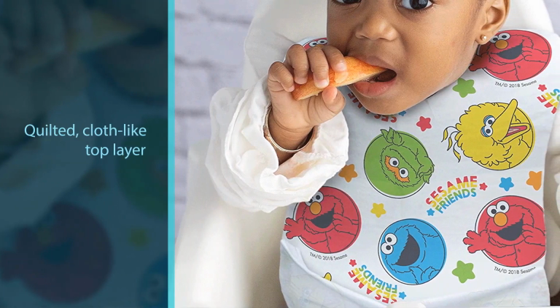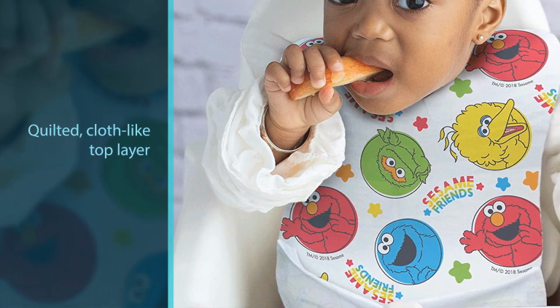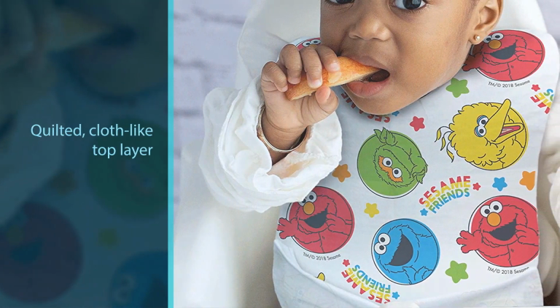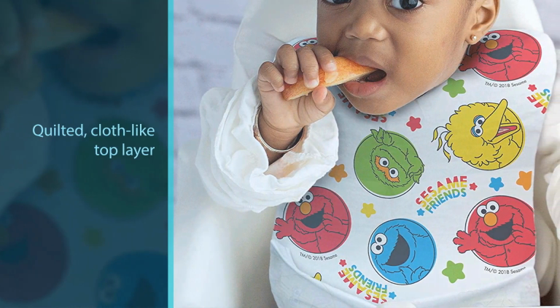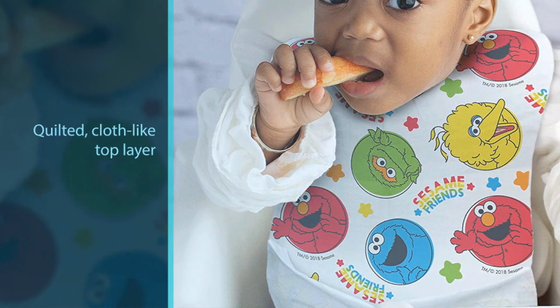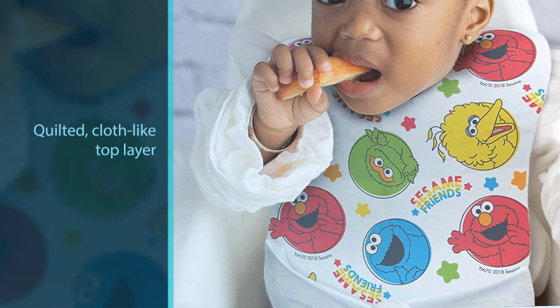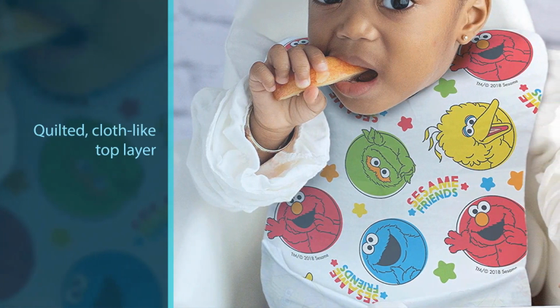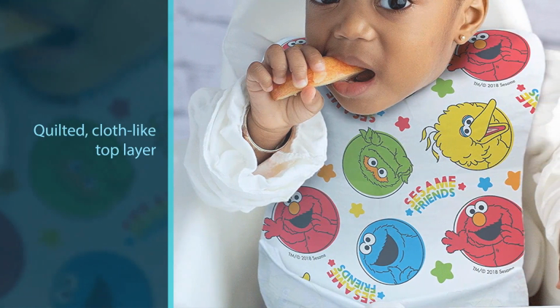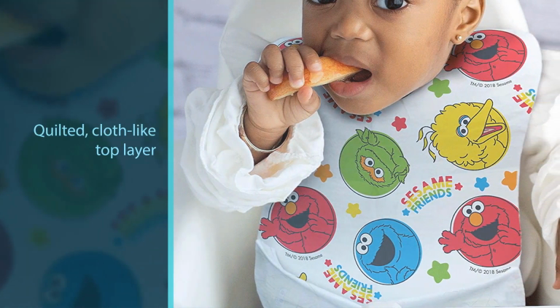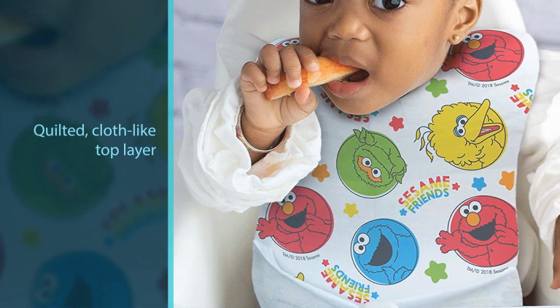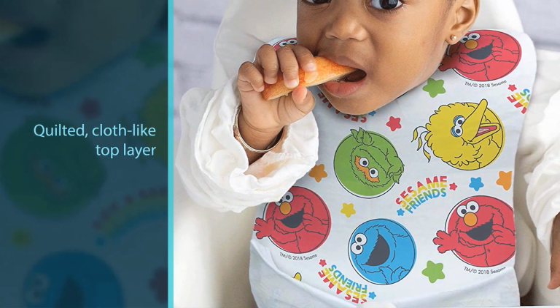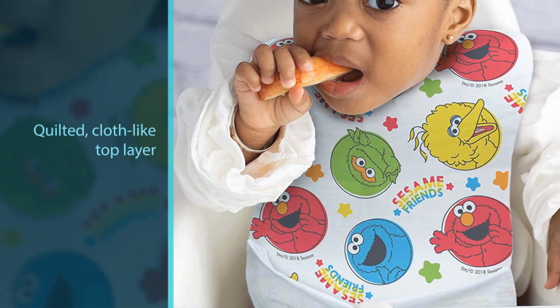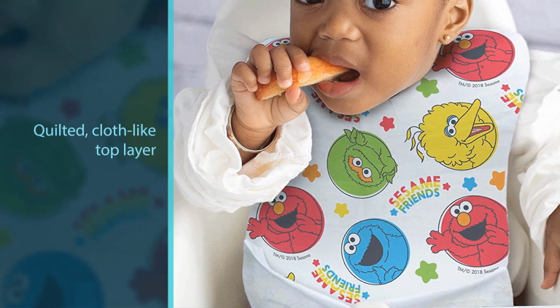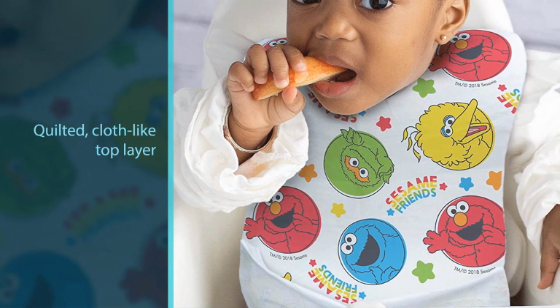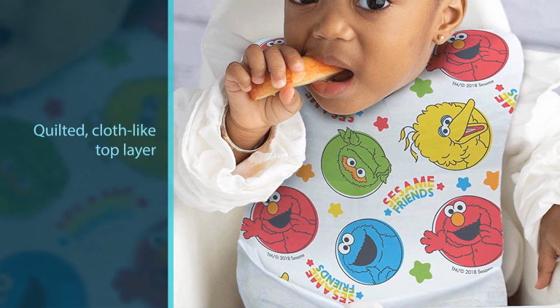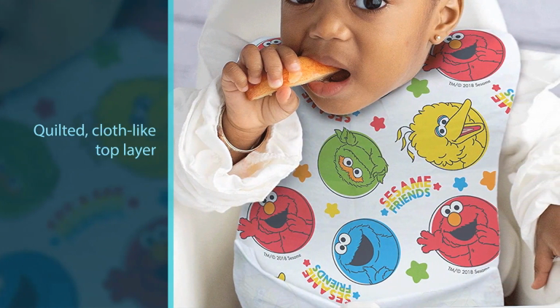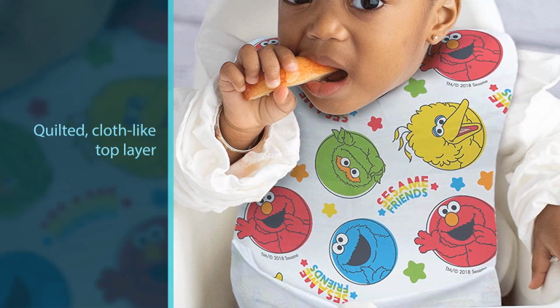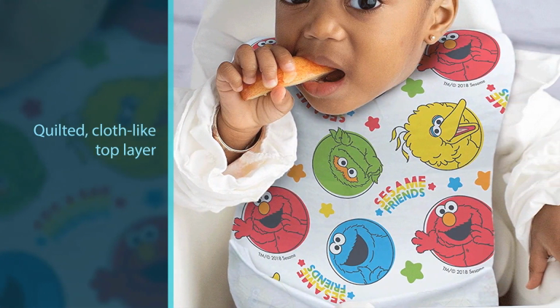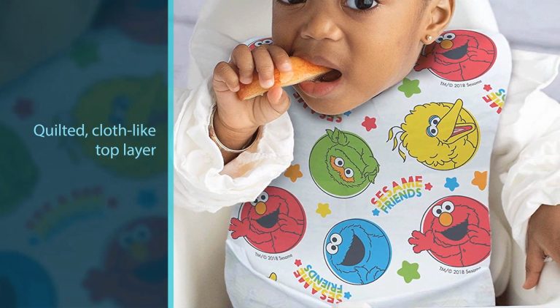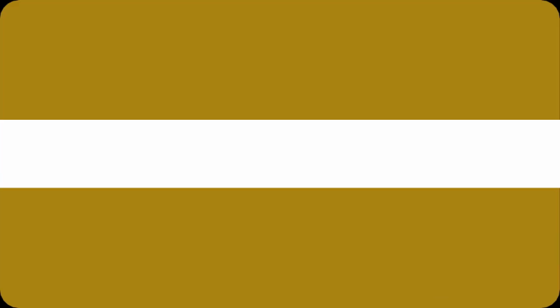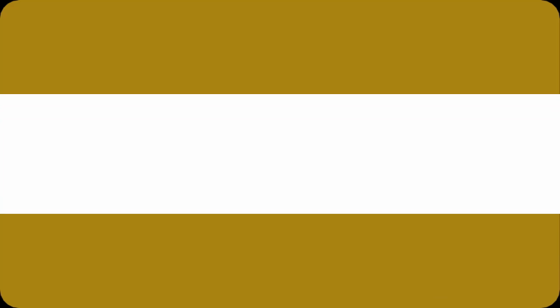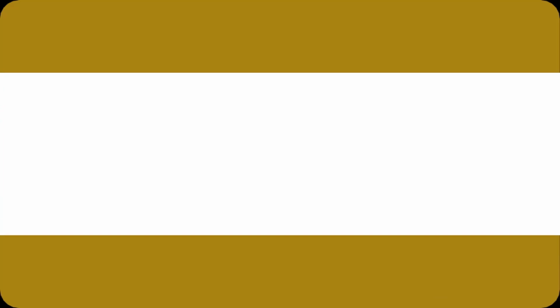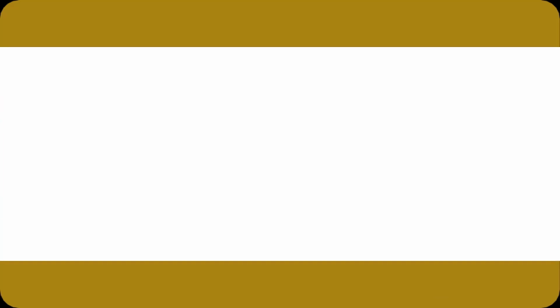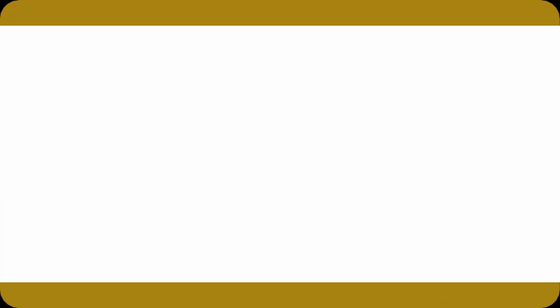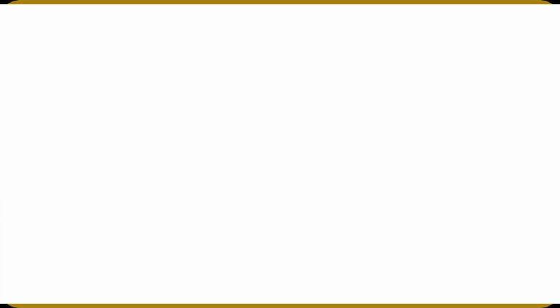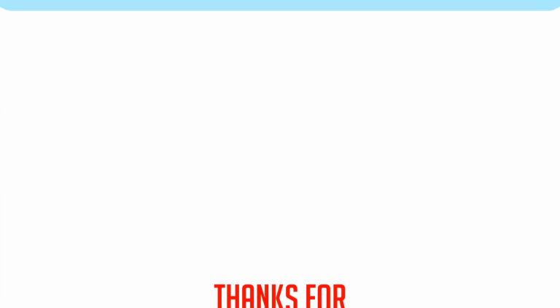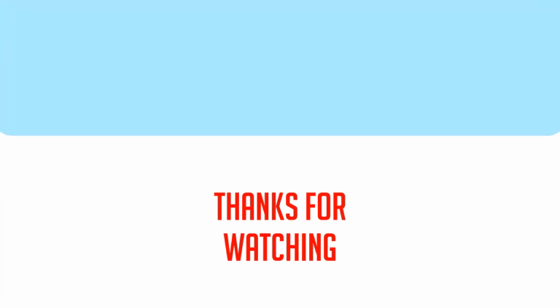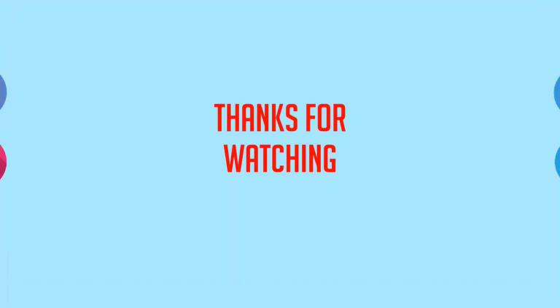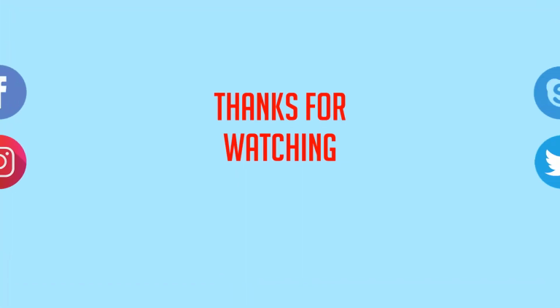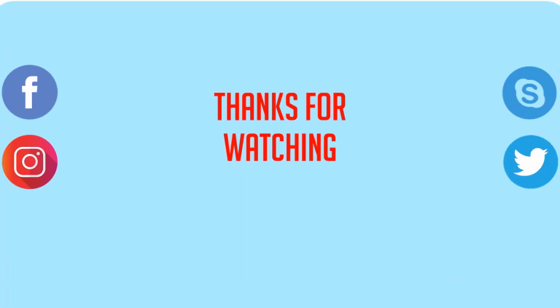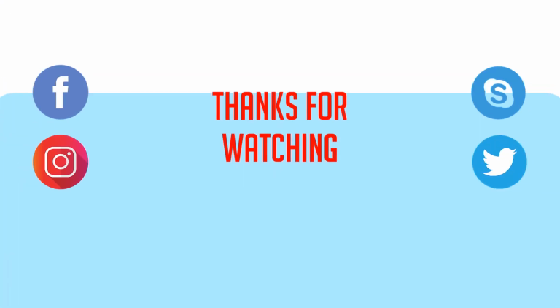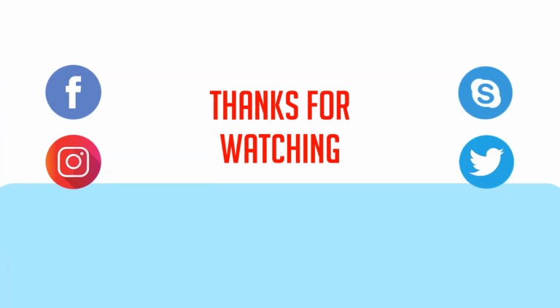For more details, click the link in the description. Thanks for watching the video.